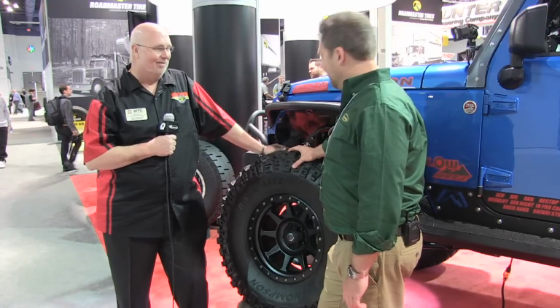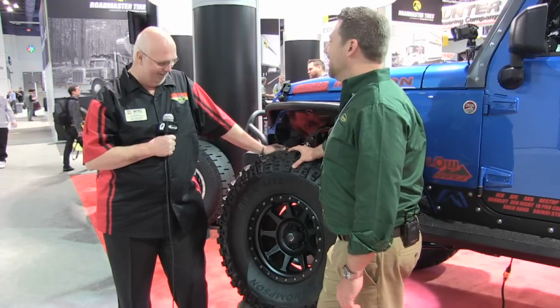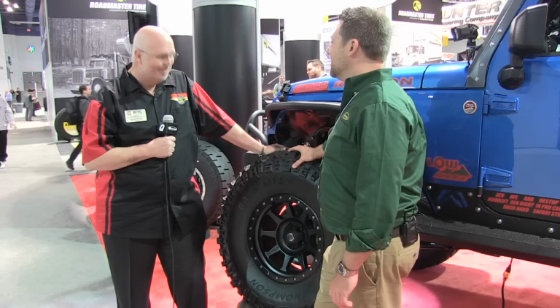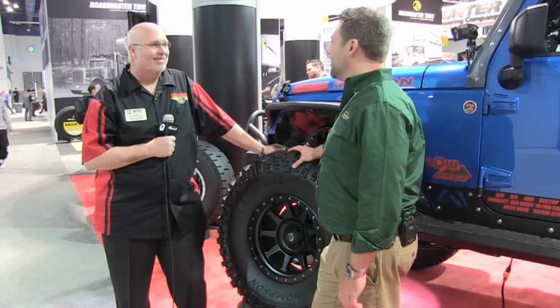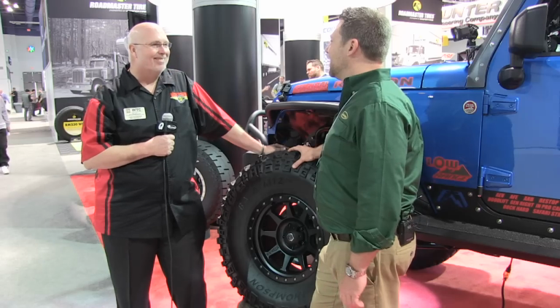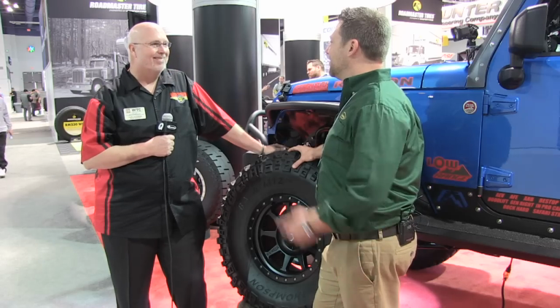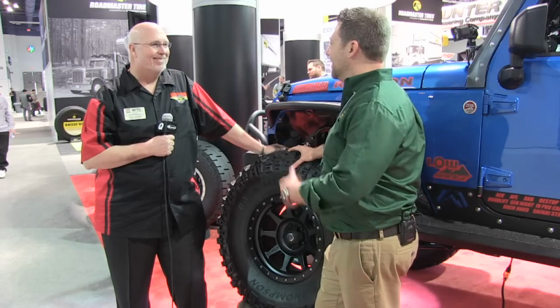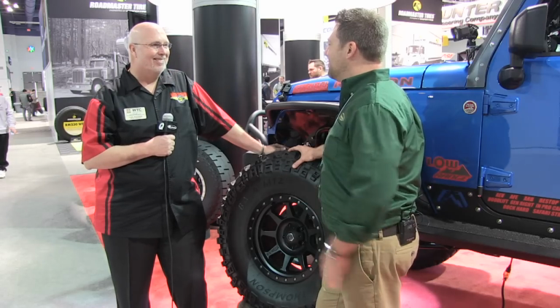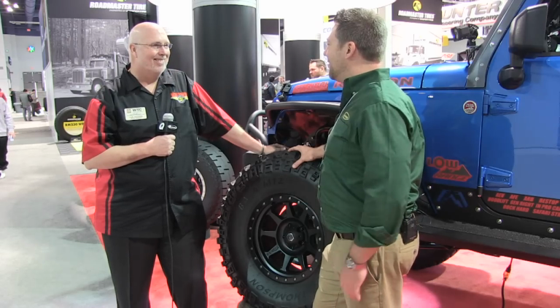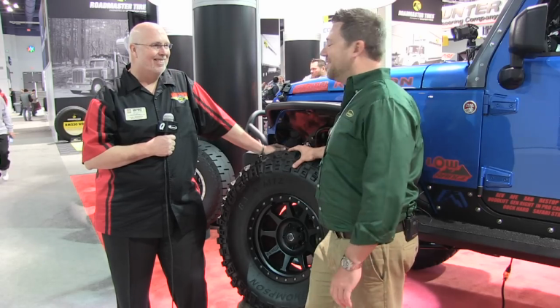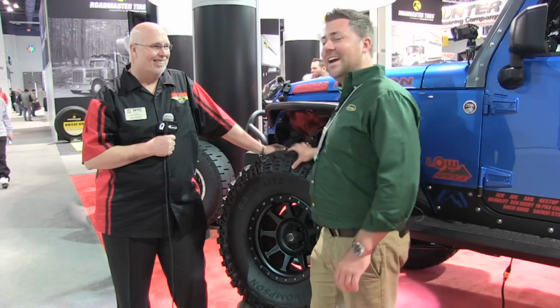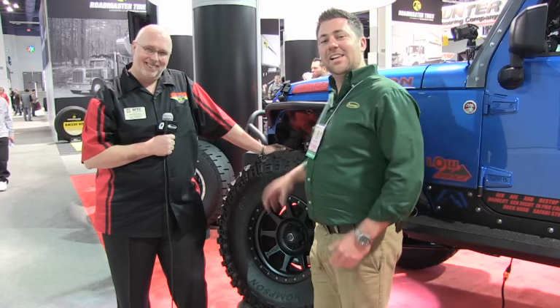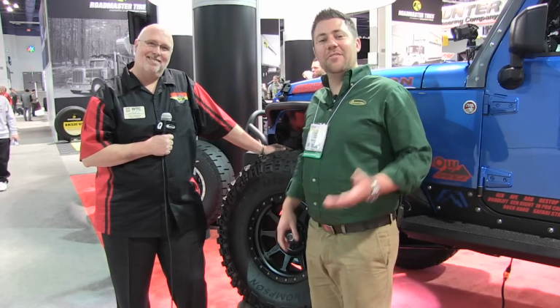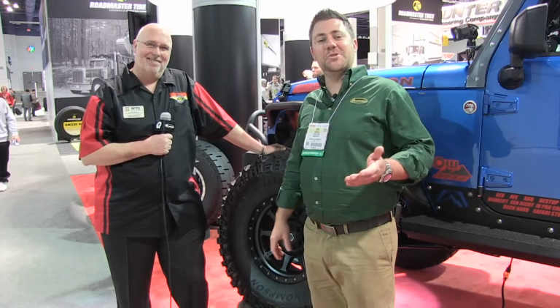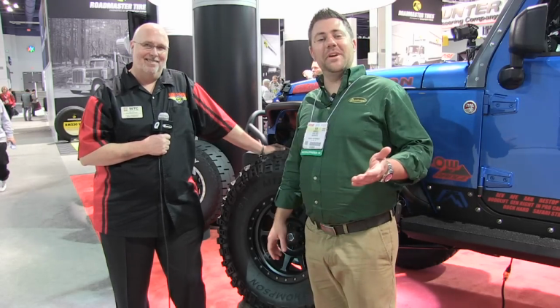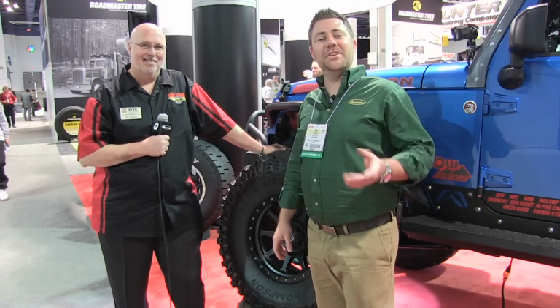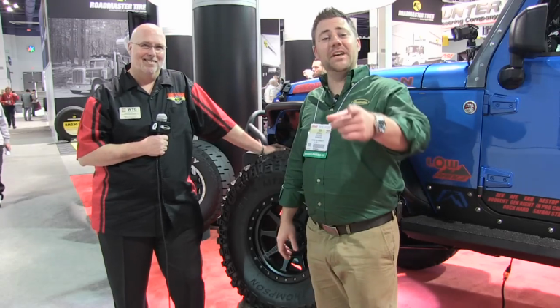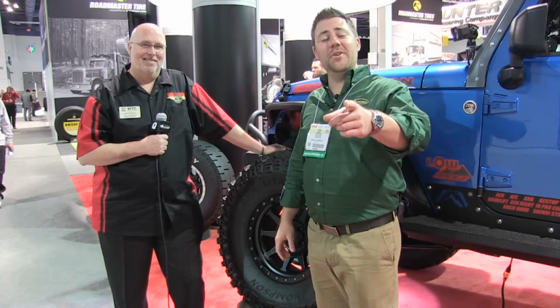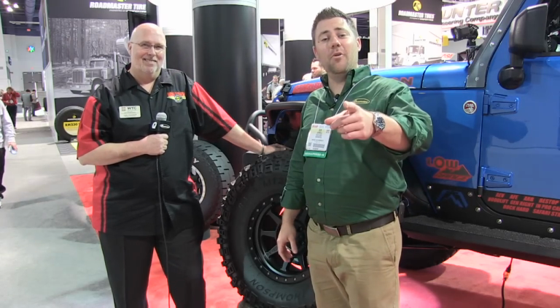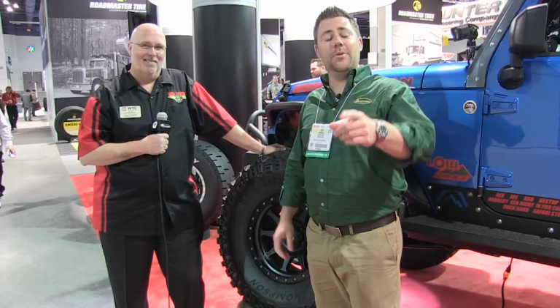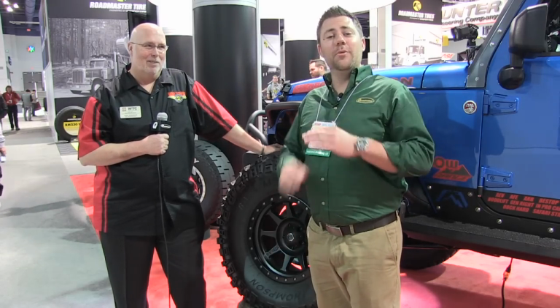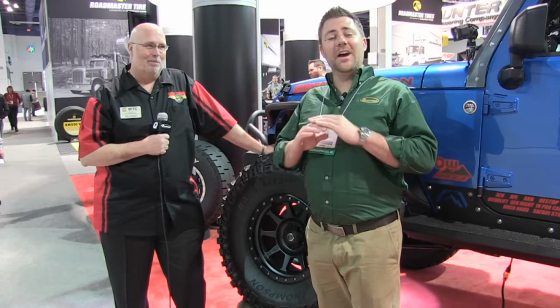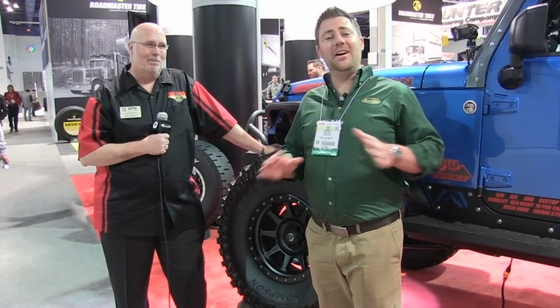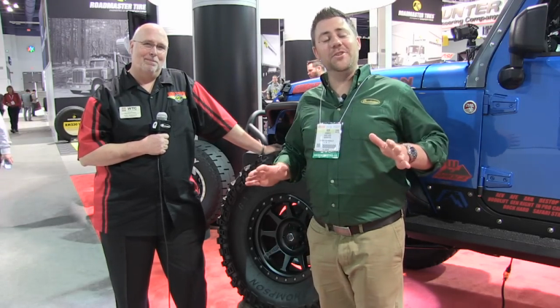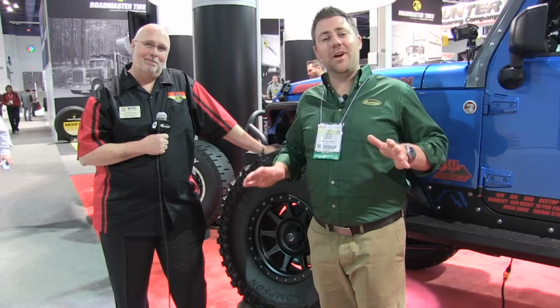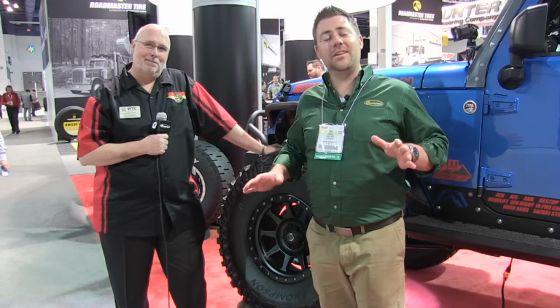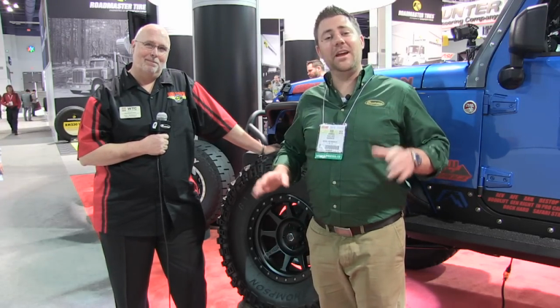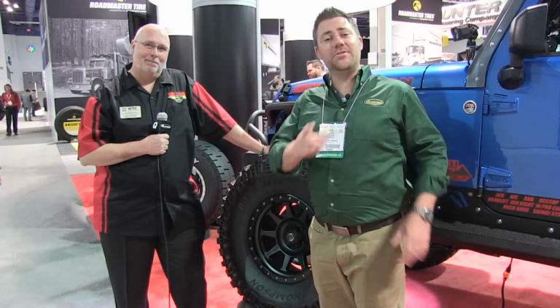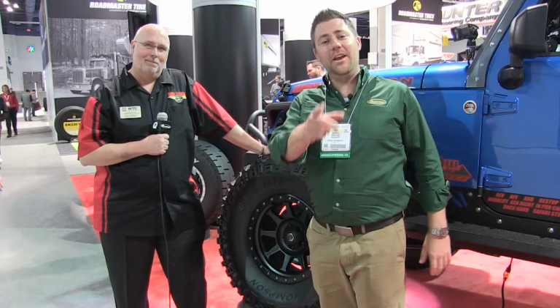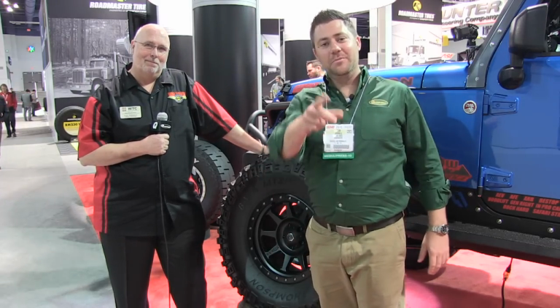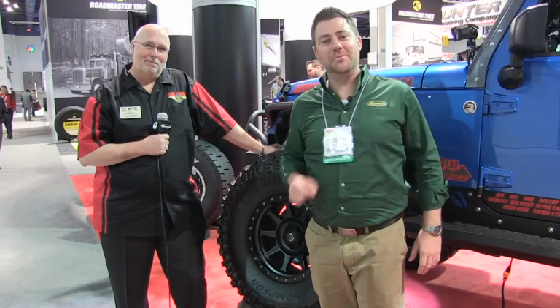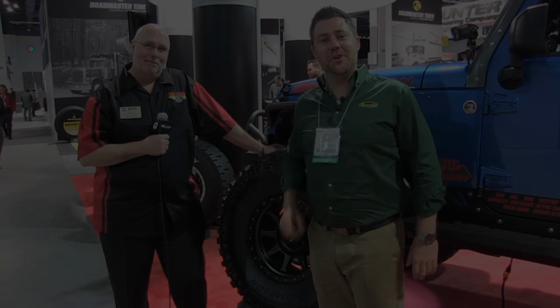Thanks for taking the time to show it off today. Of course, you want to make sure you stay tuned all week. We've got tons of new products coming at you straight here from the SEMA Show.